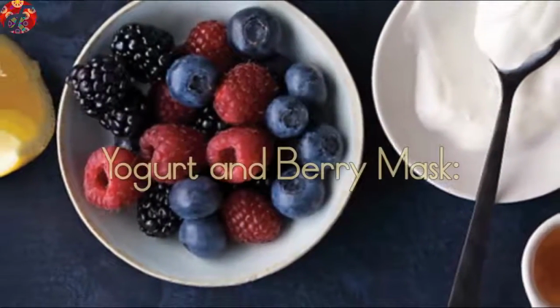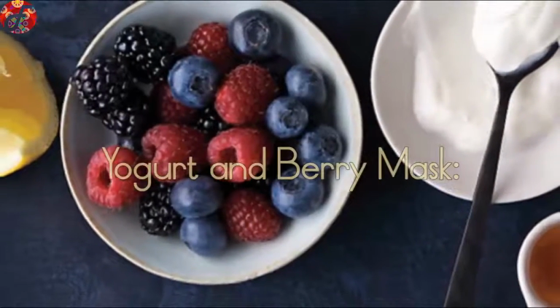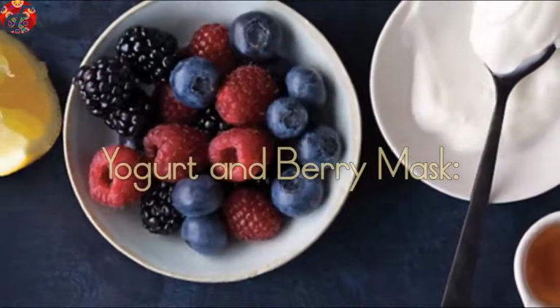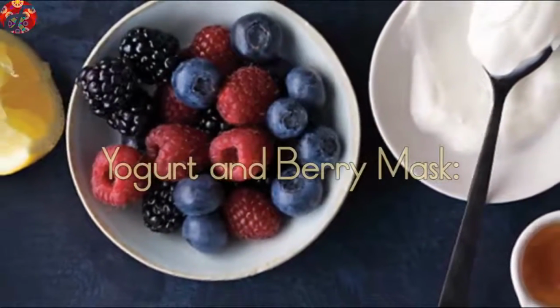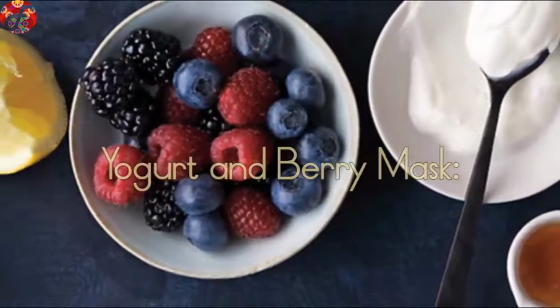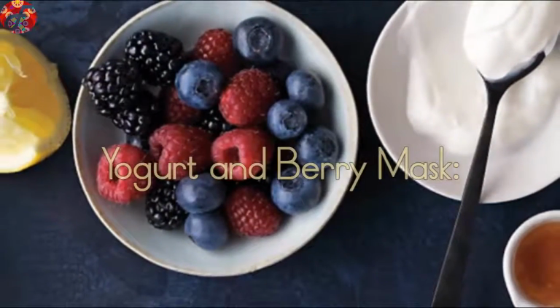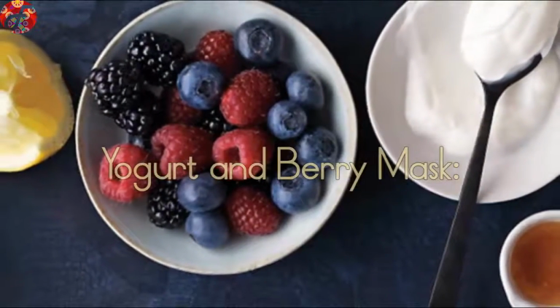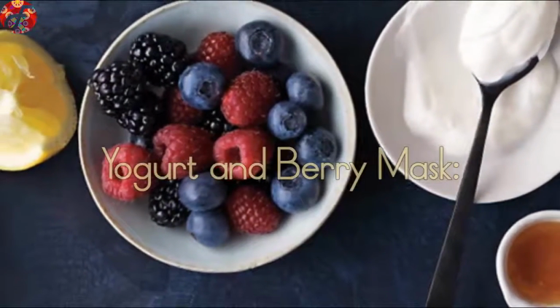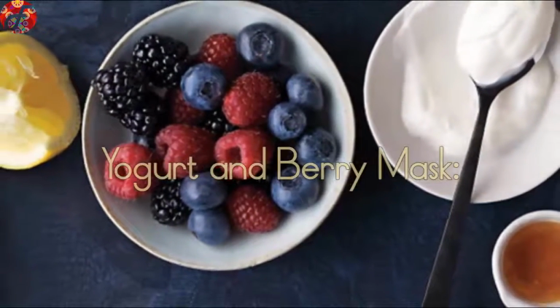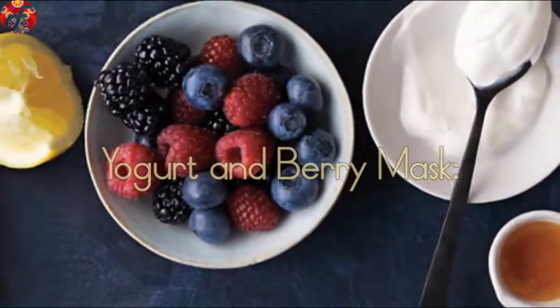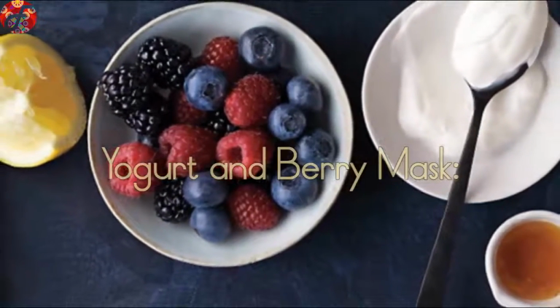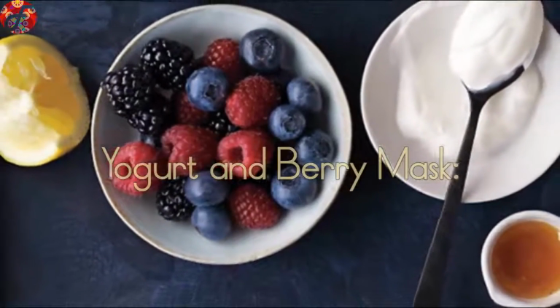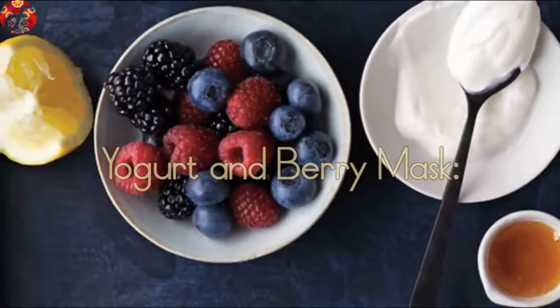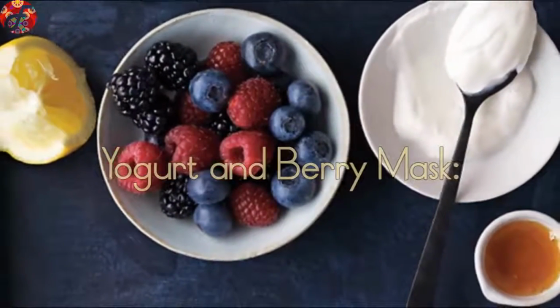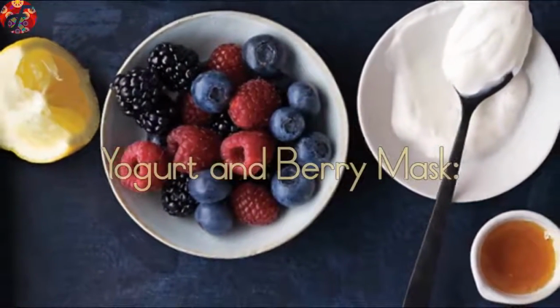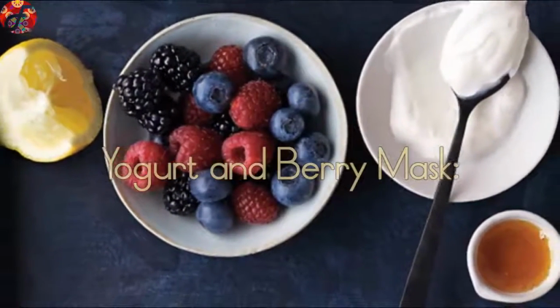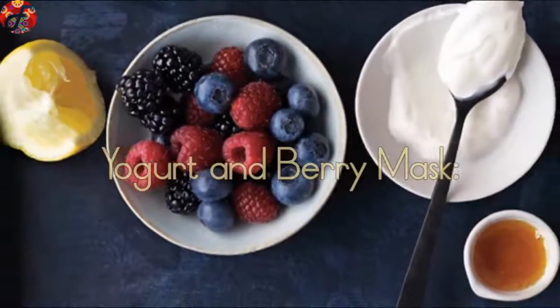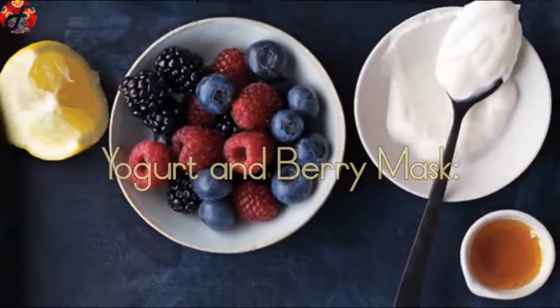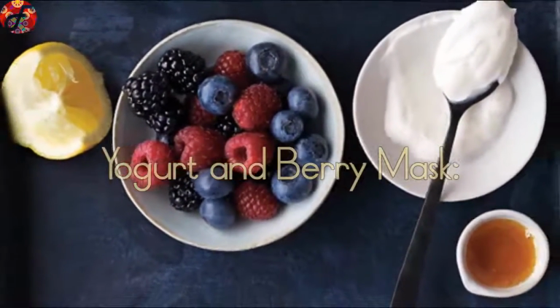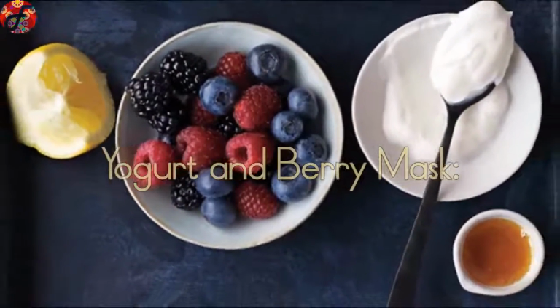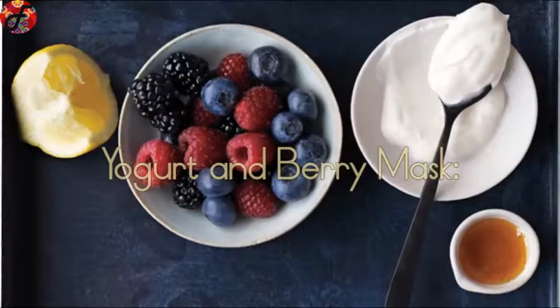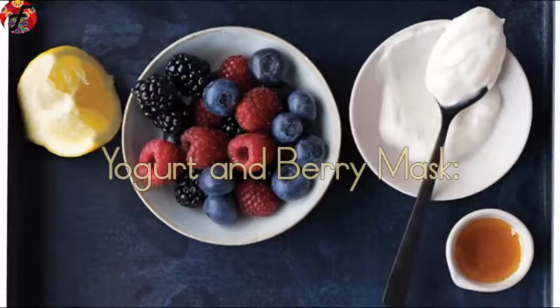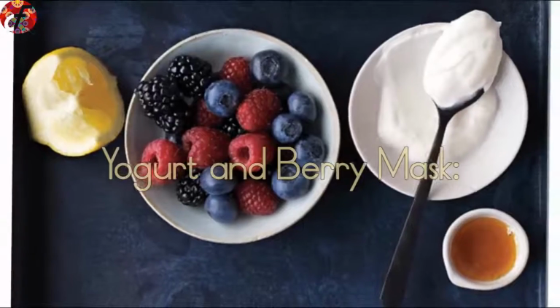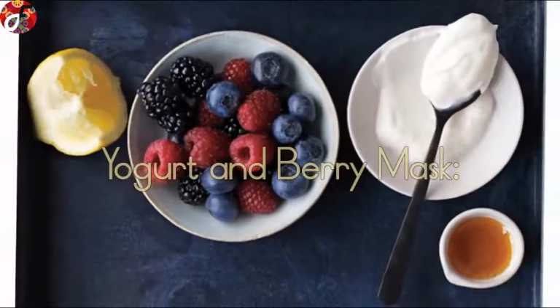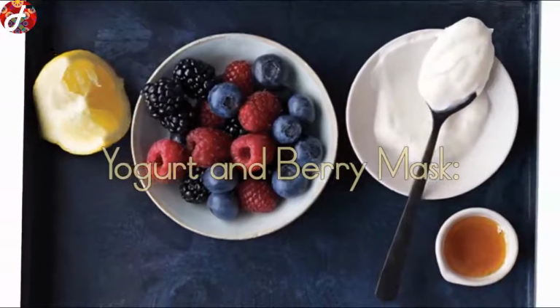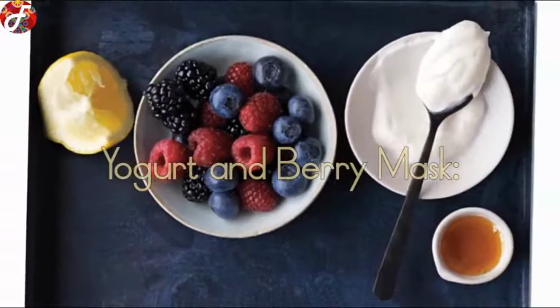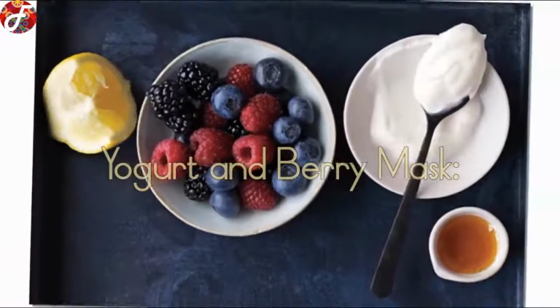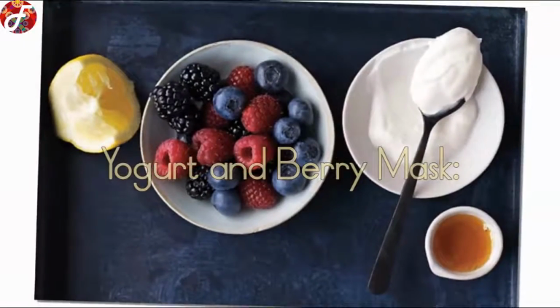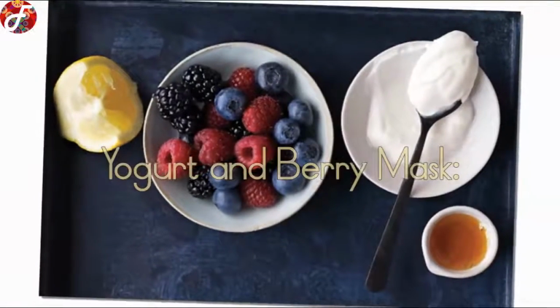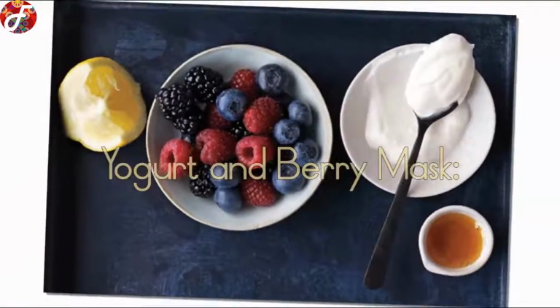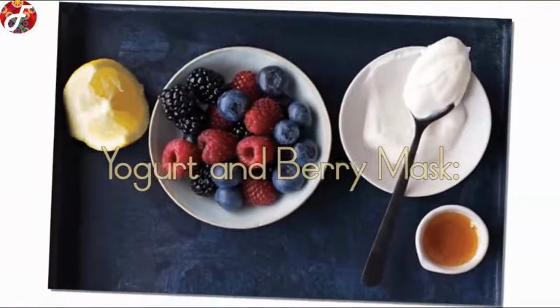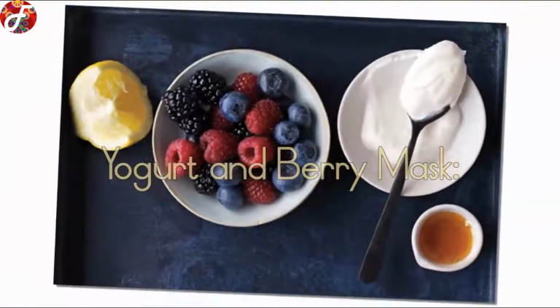Yogurt and Berry Mask: As the summer is coming to an end, you can use the extra fresh fruit in your fridge for your face.